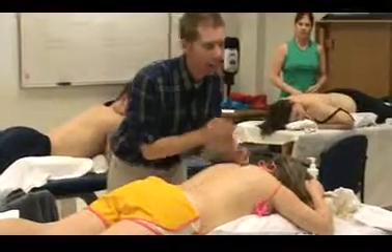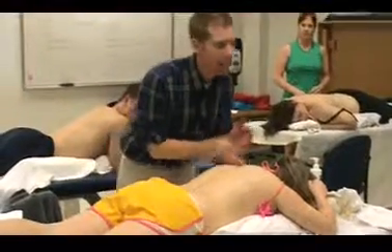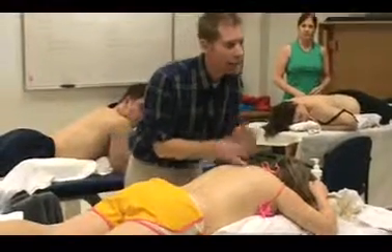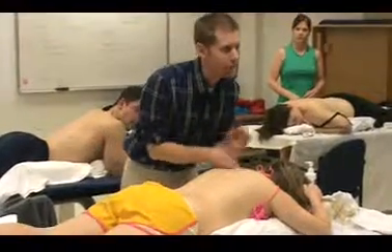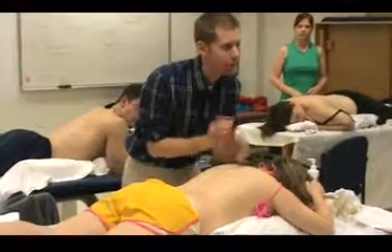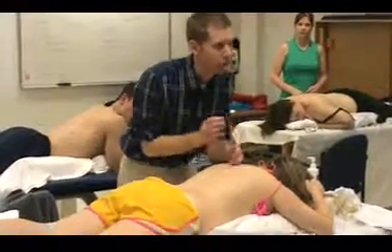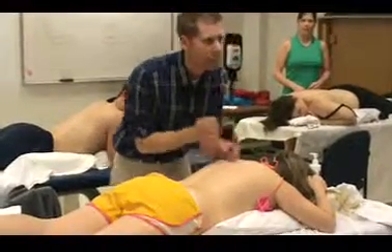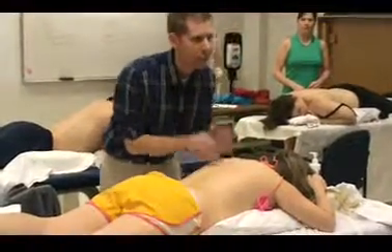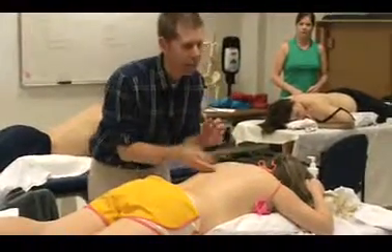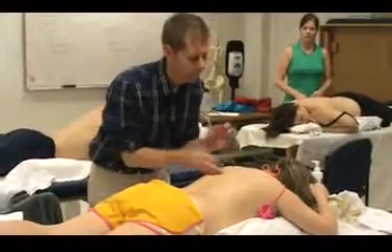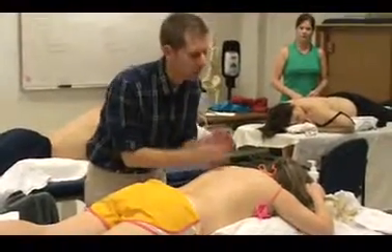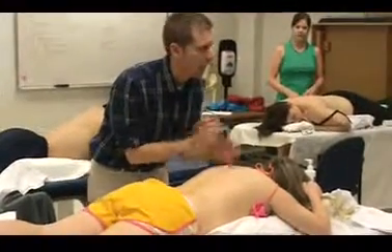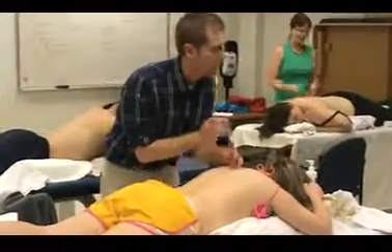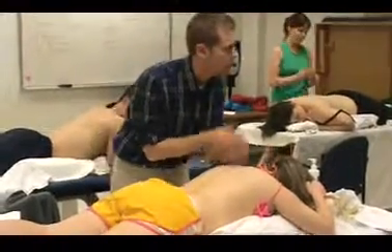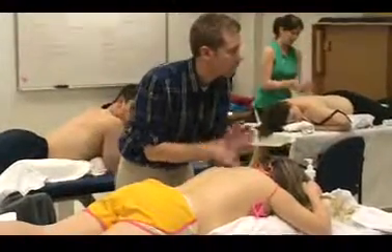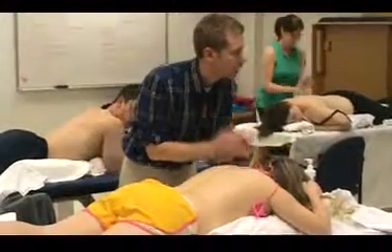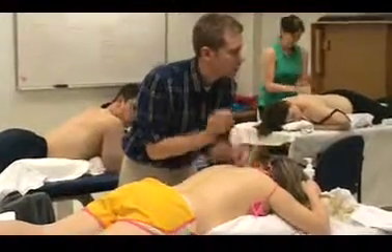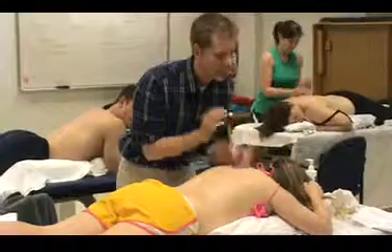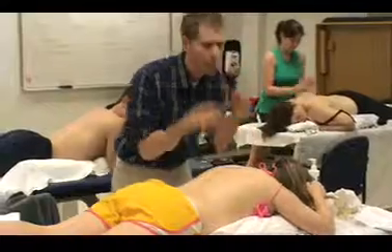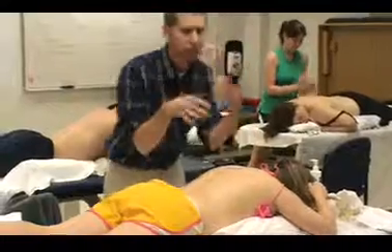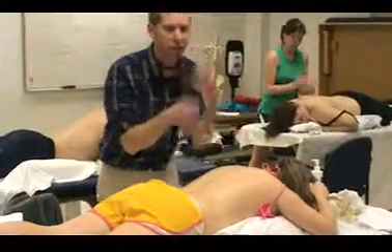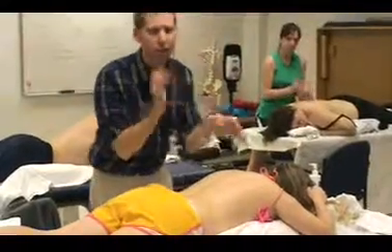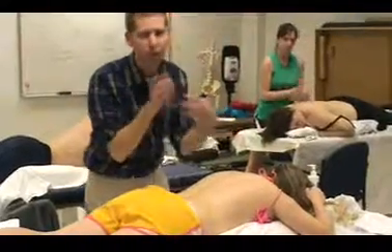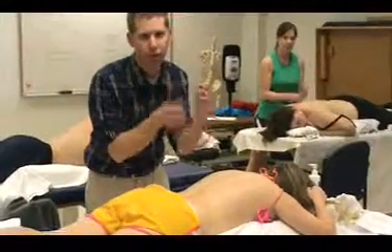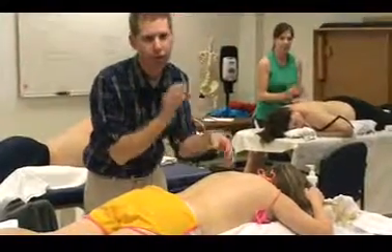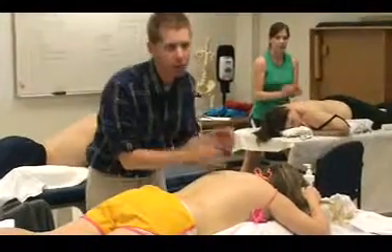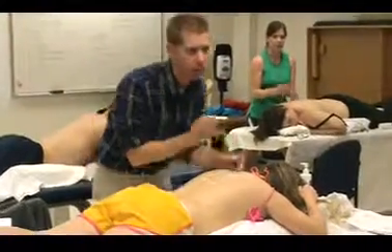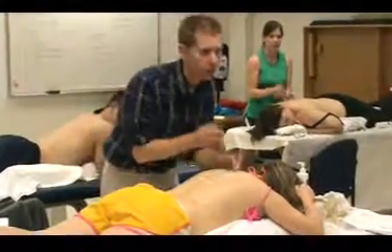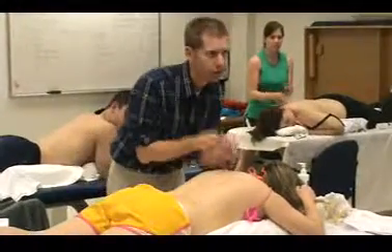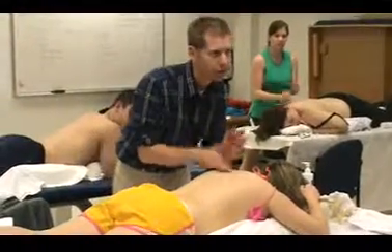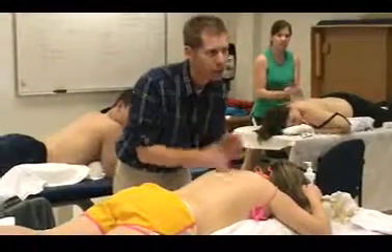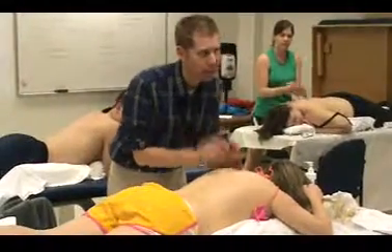Fingers are relaxed, hands are relaxed. I'm just kind of flopping — floppy hands.